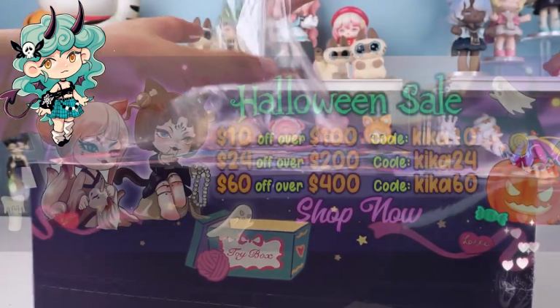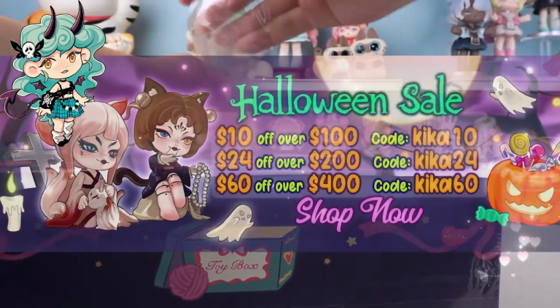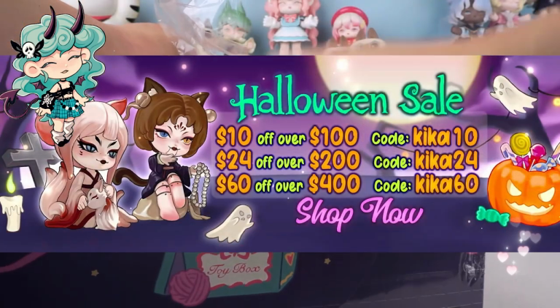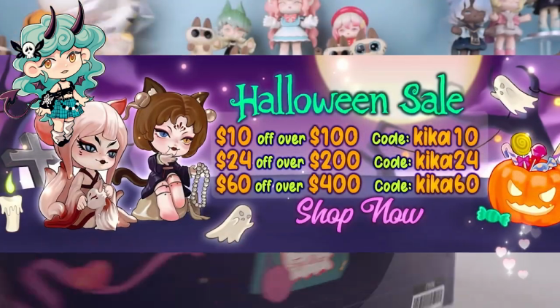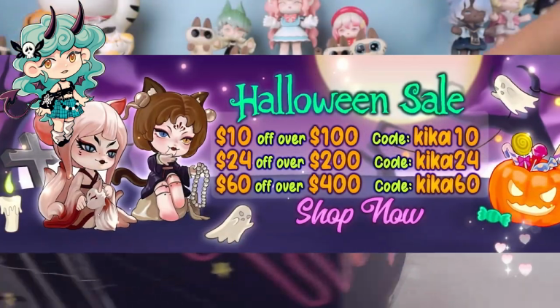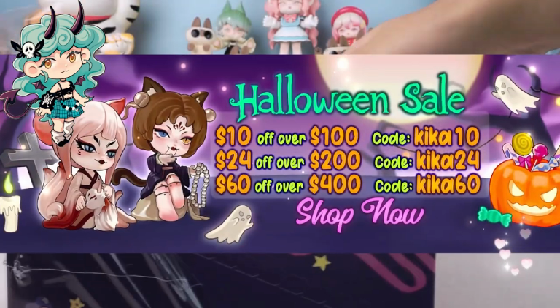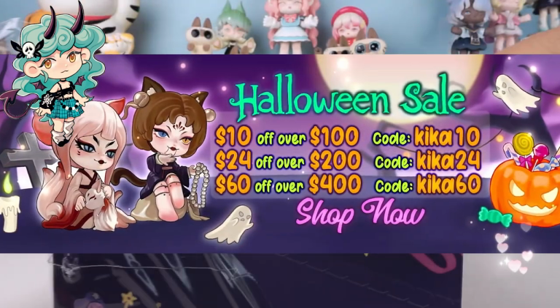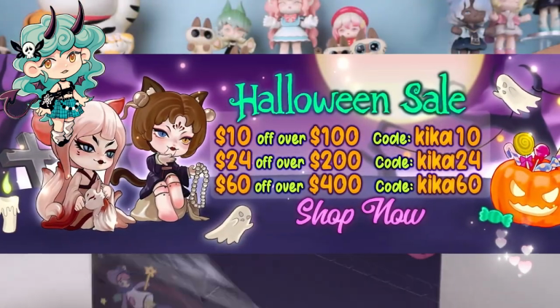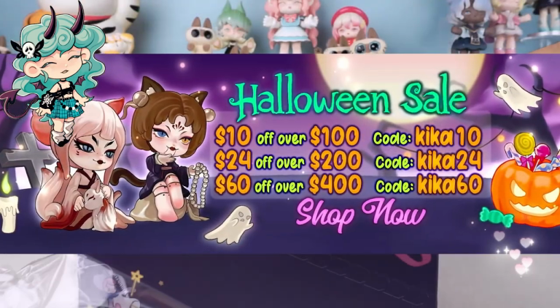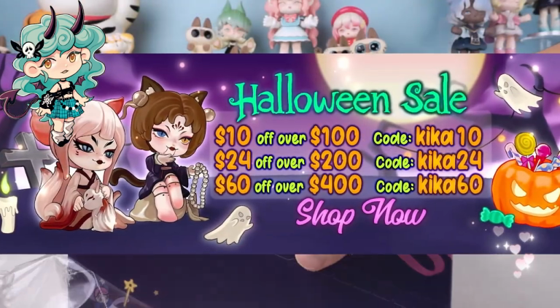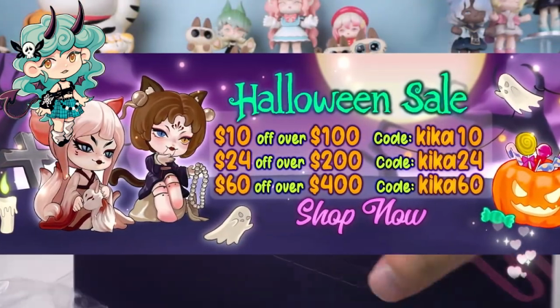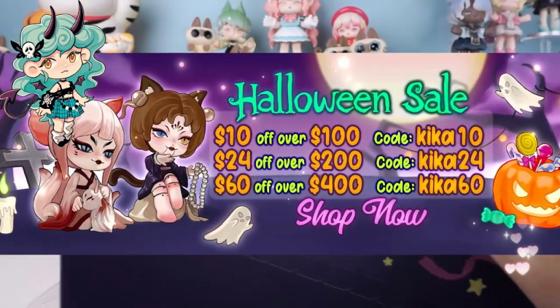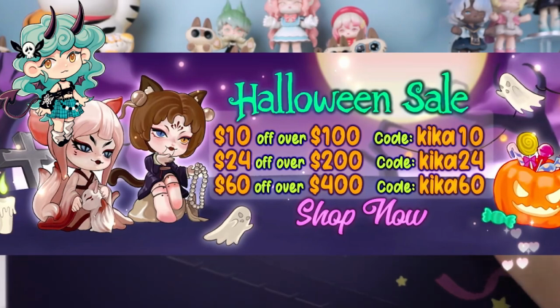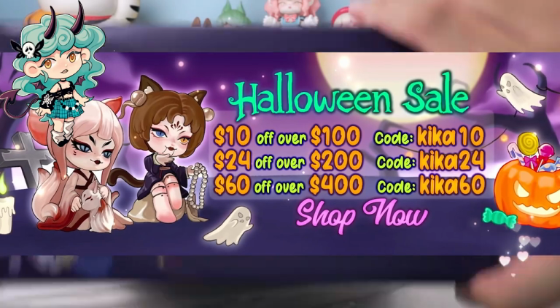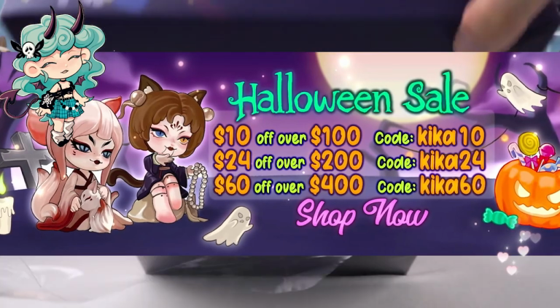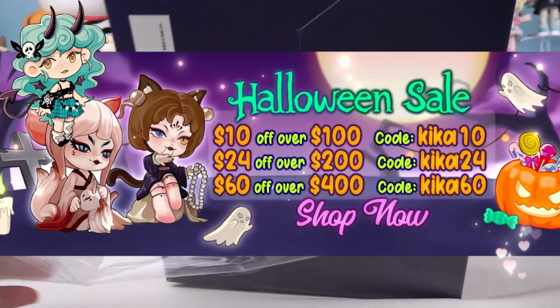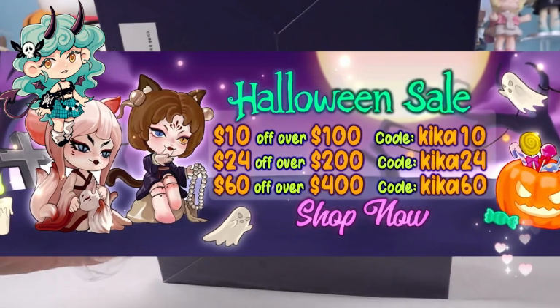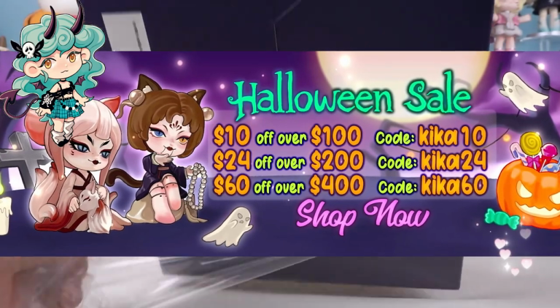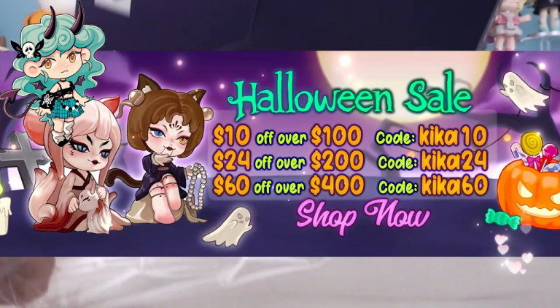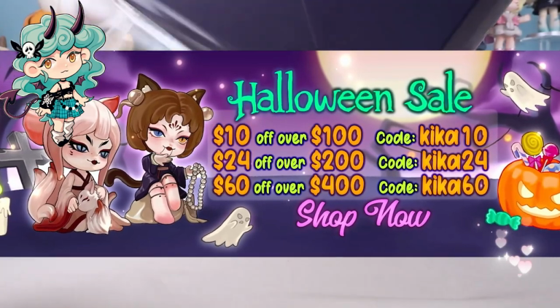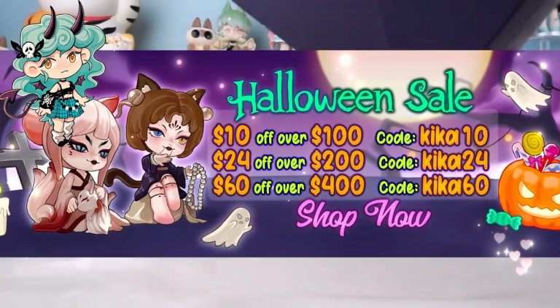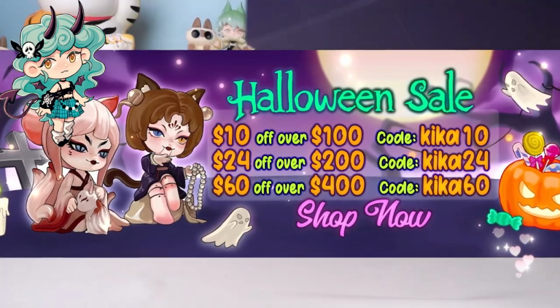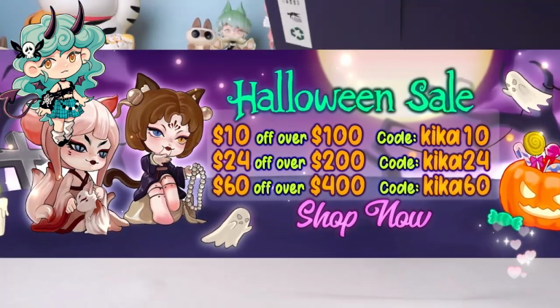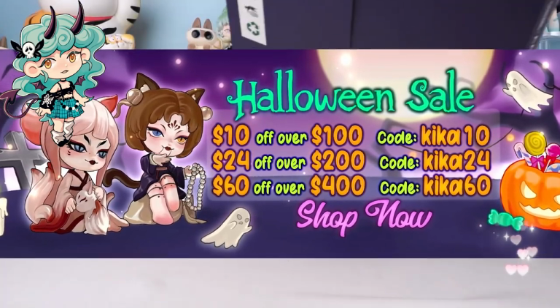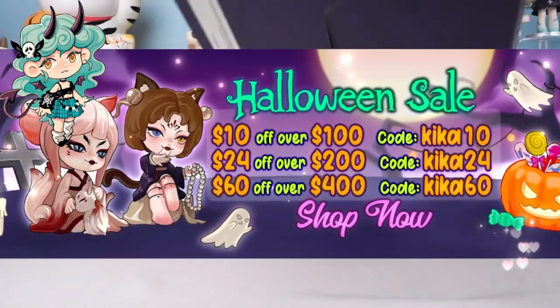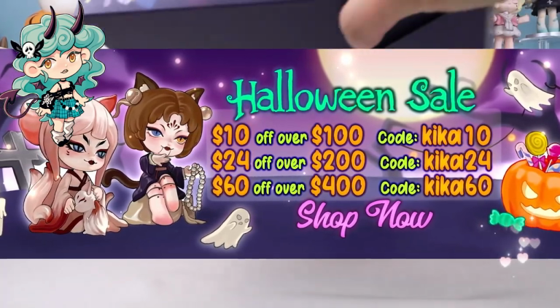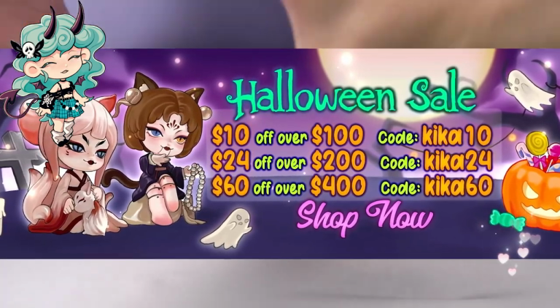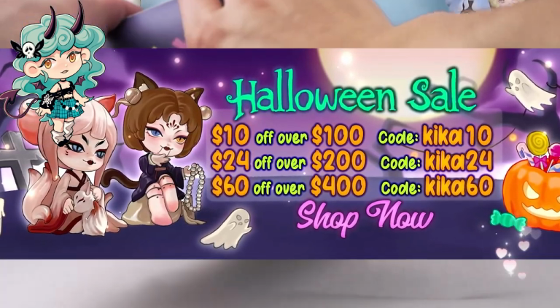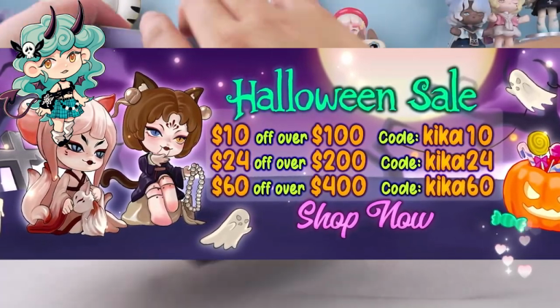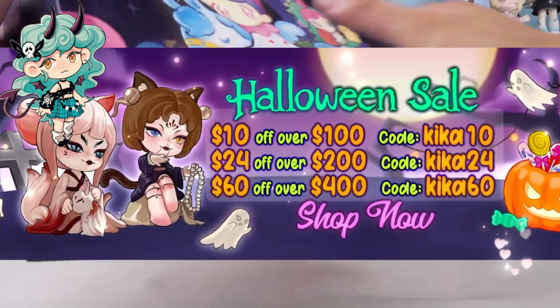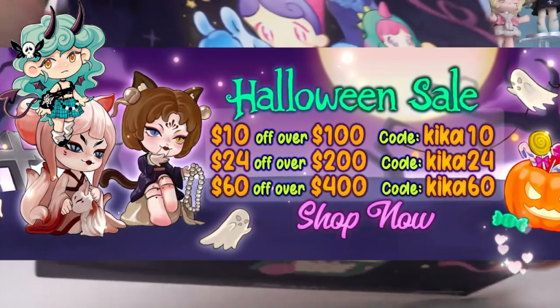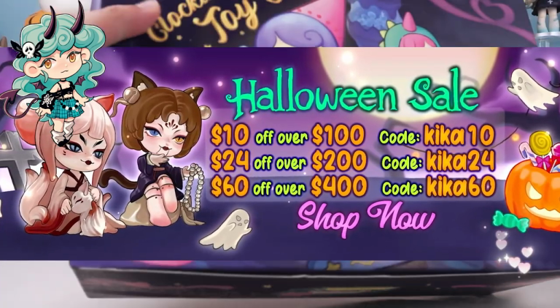Halloween sale is ongoing and Kickagoods is offering big discounts. Don't miss out on the event.